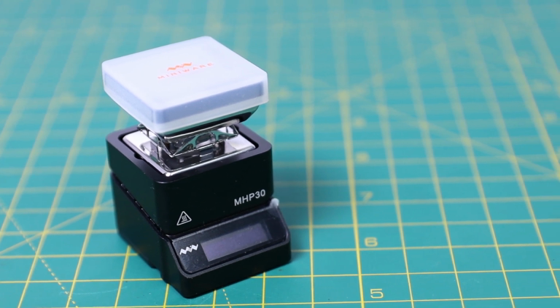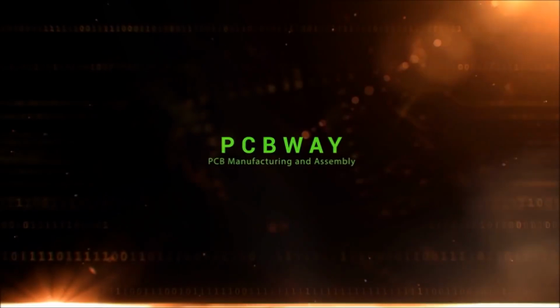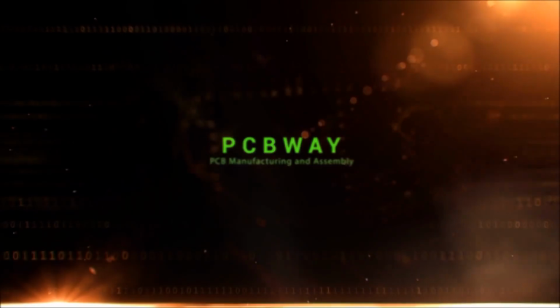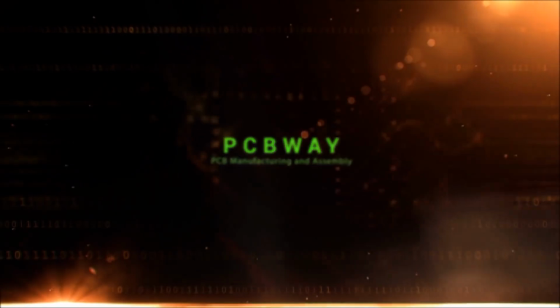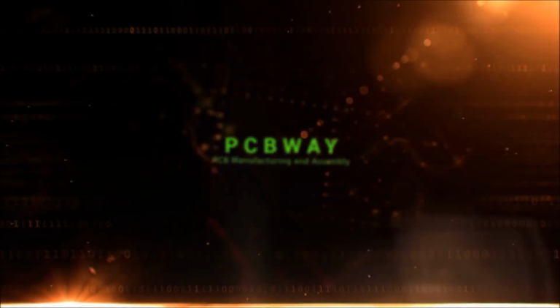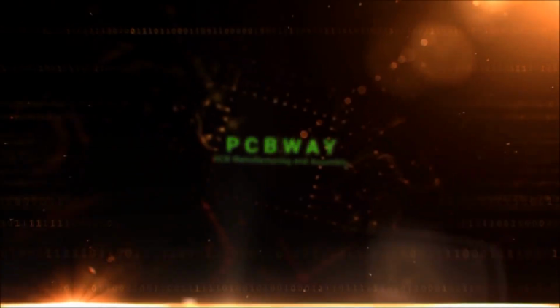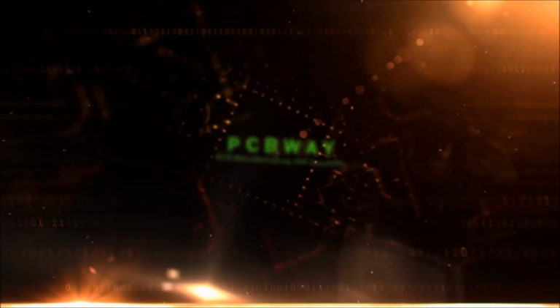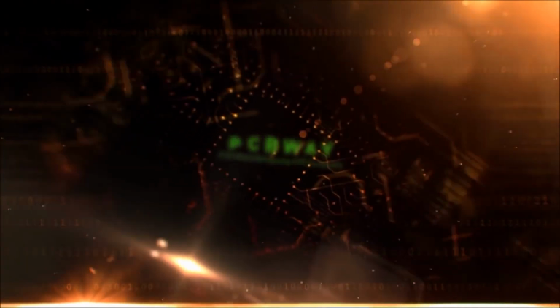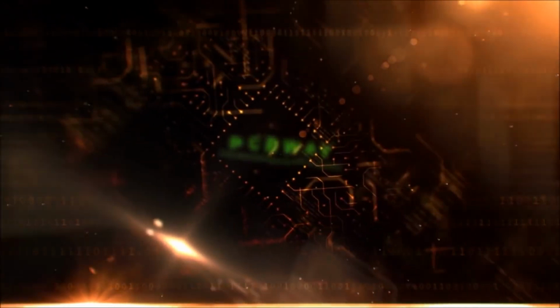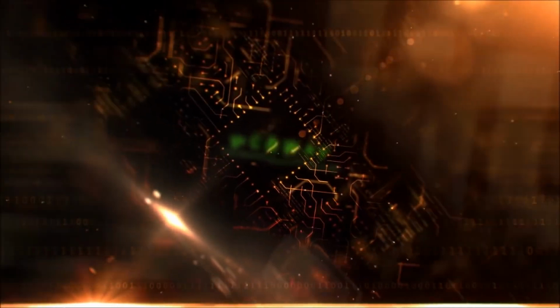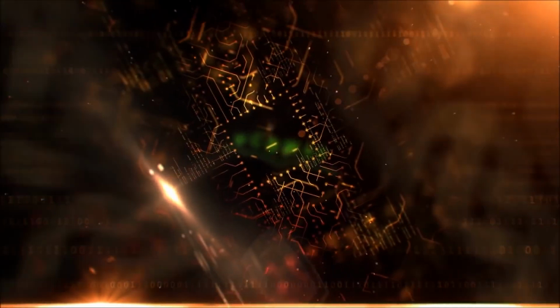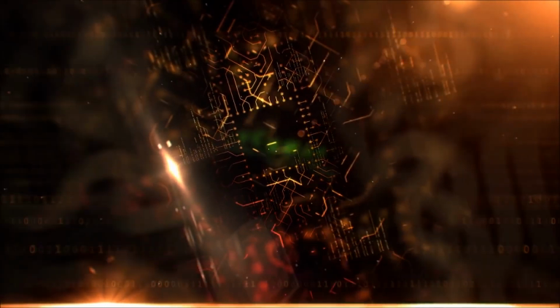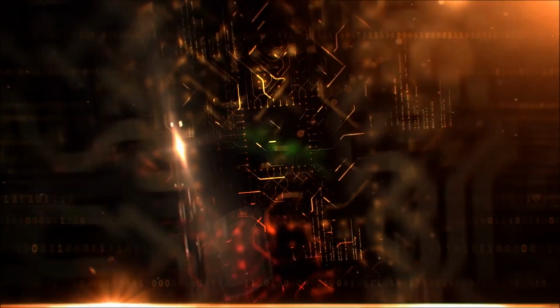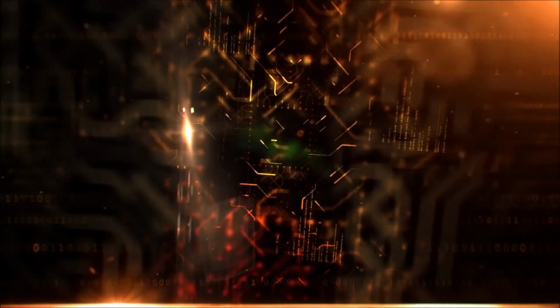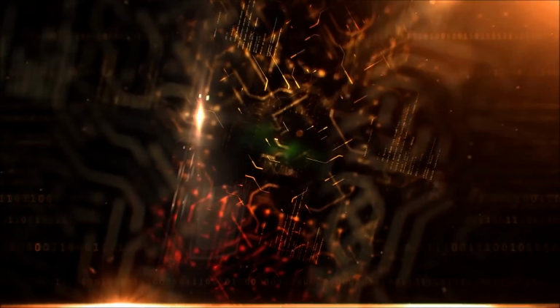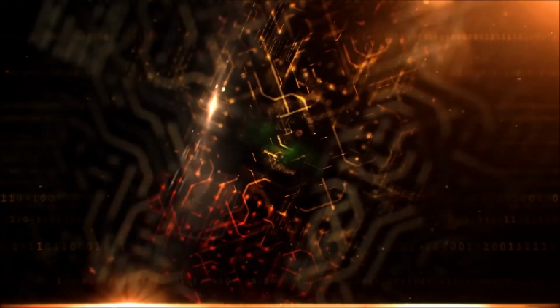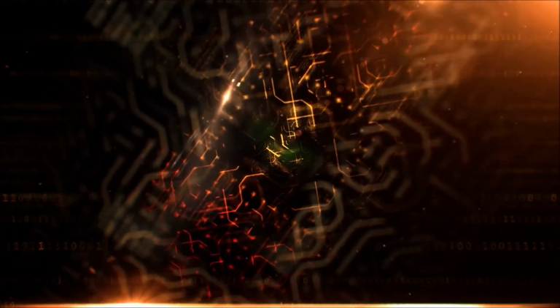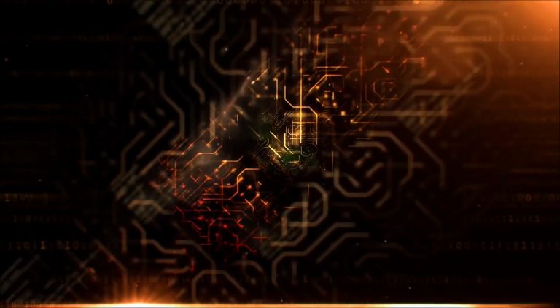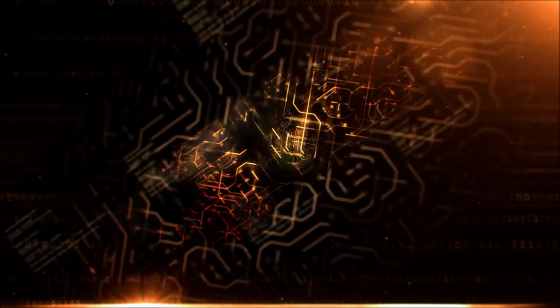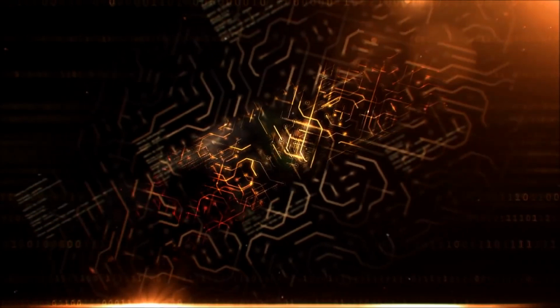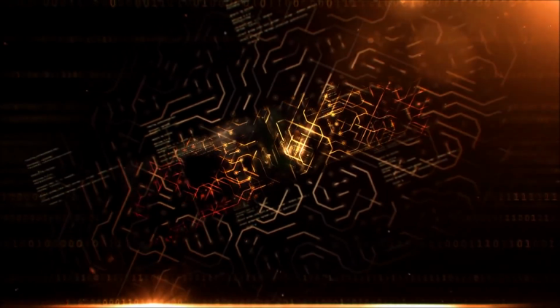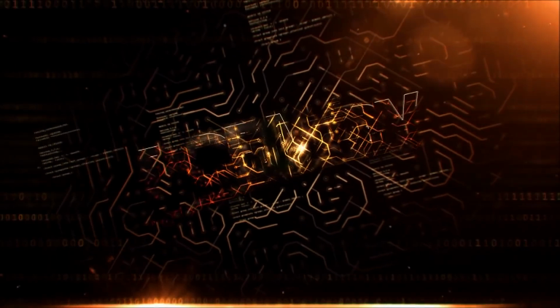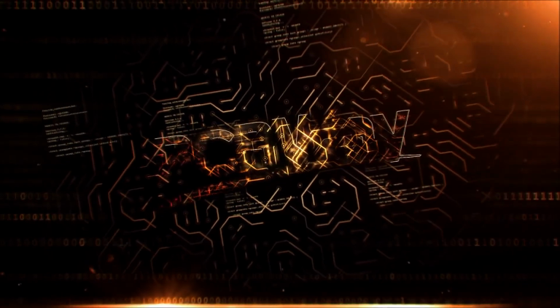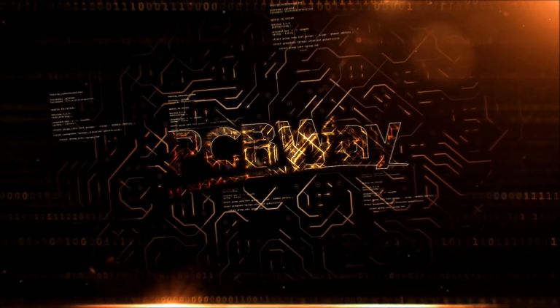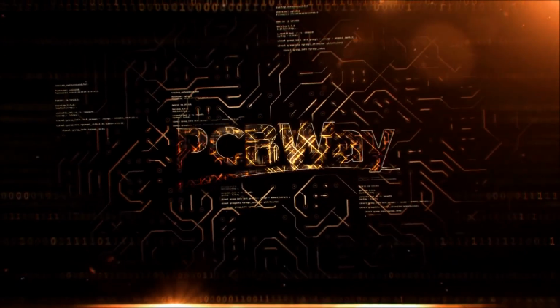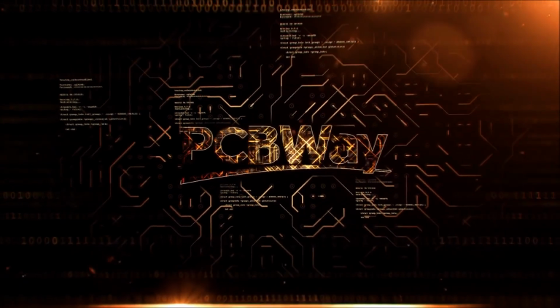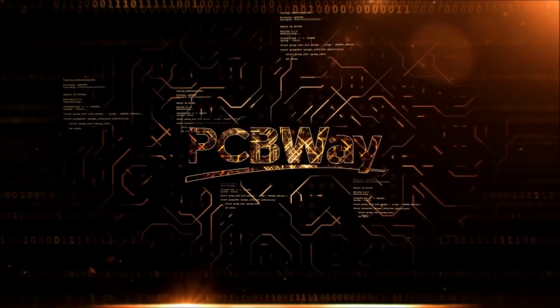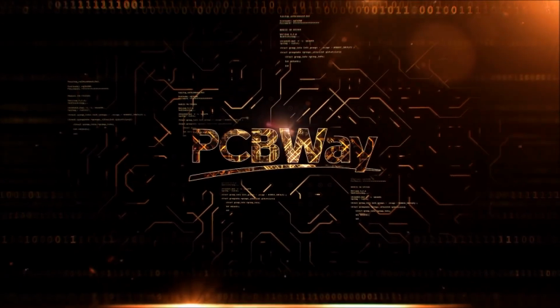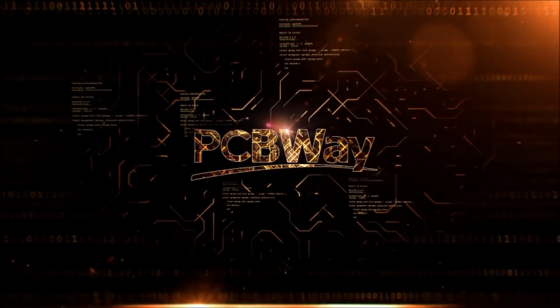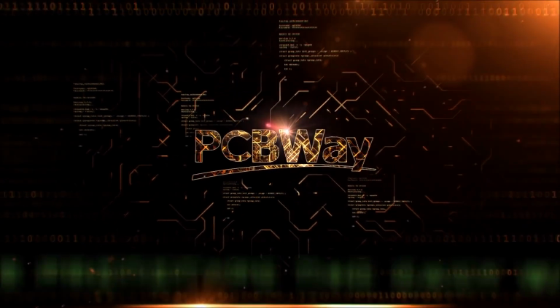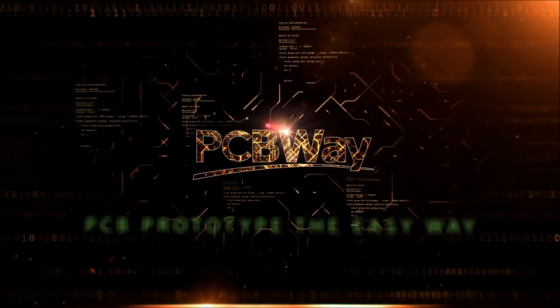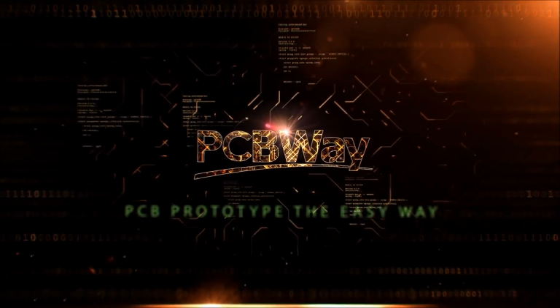This video is sponsored by PCBWay. You can order your prototype PCB from PCBWay.